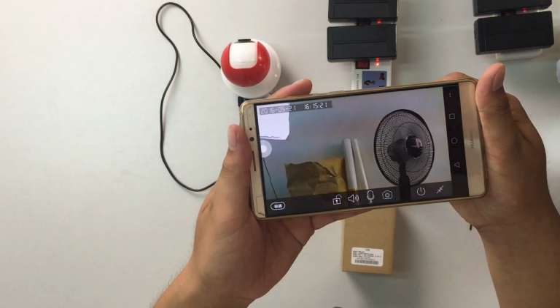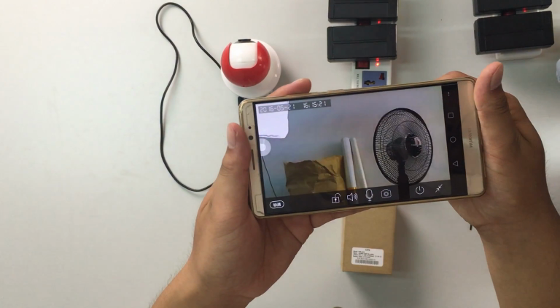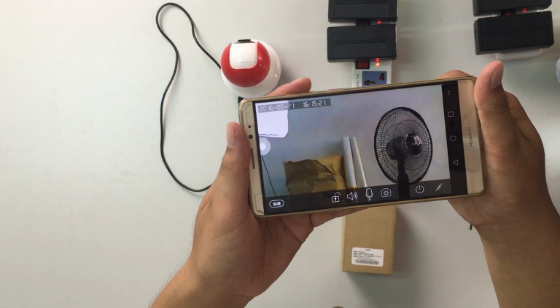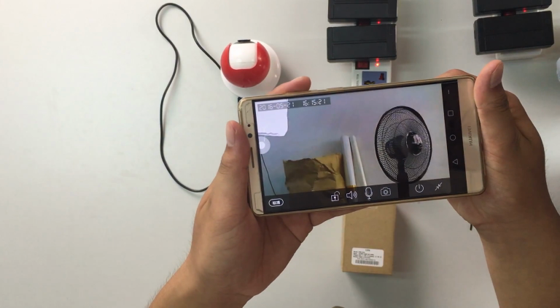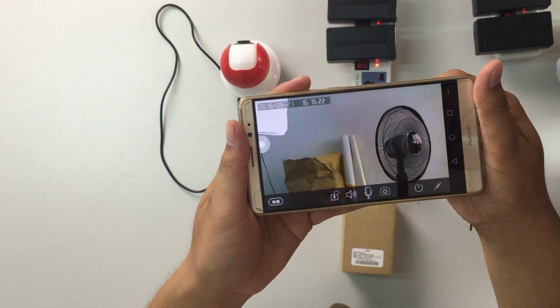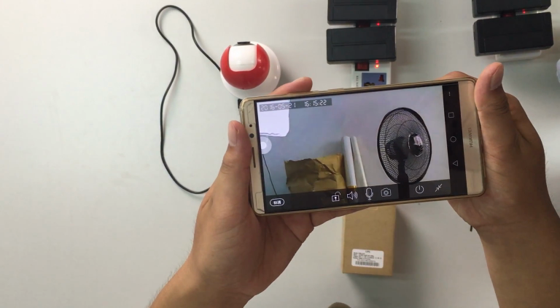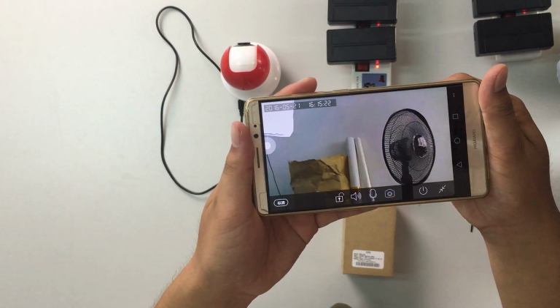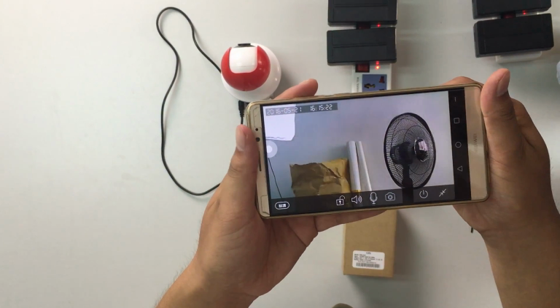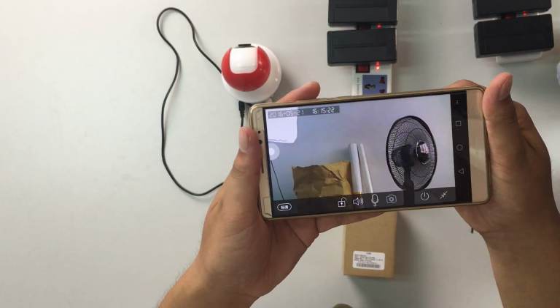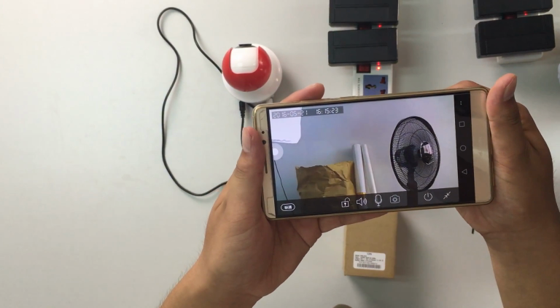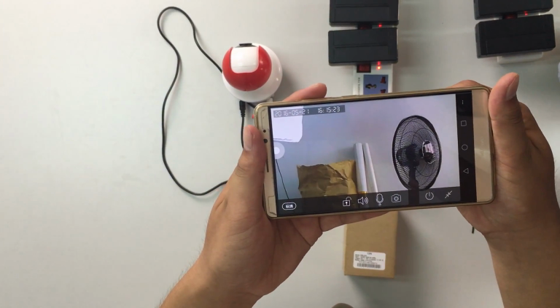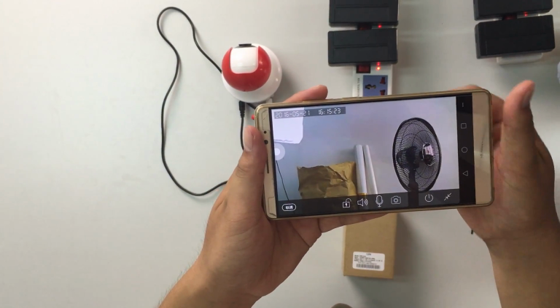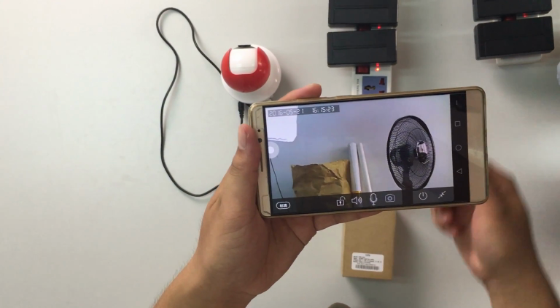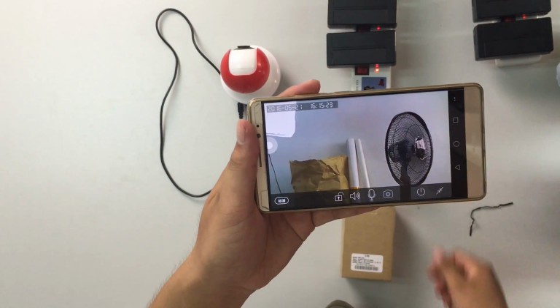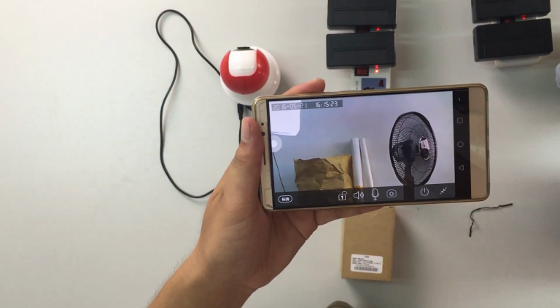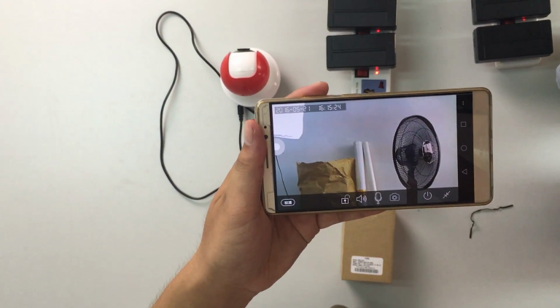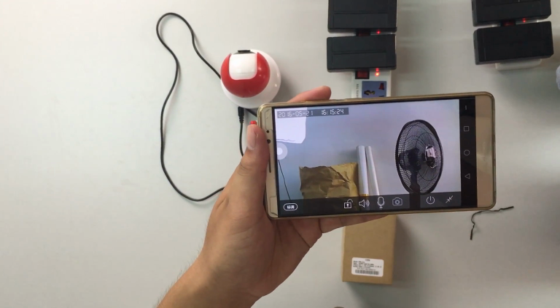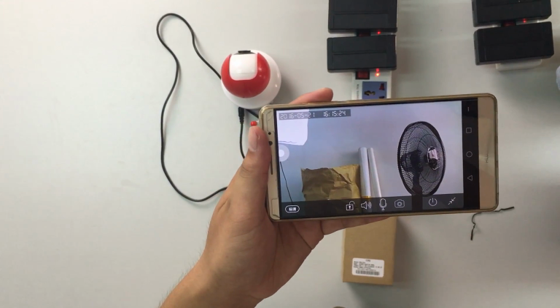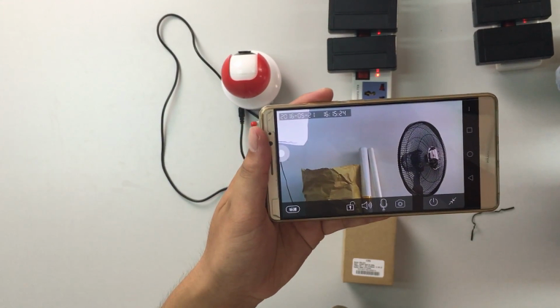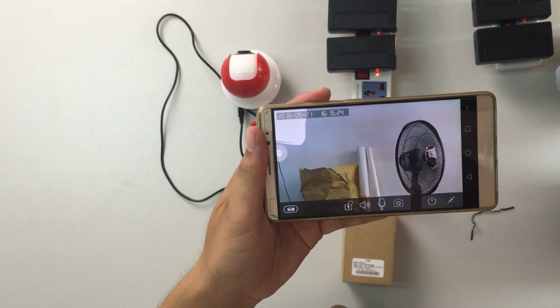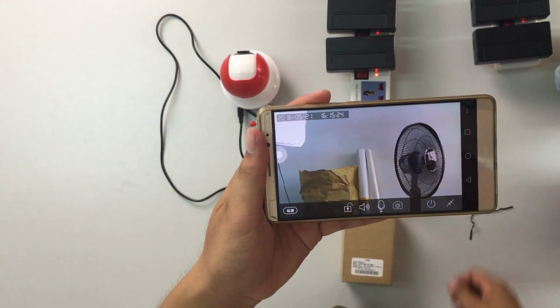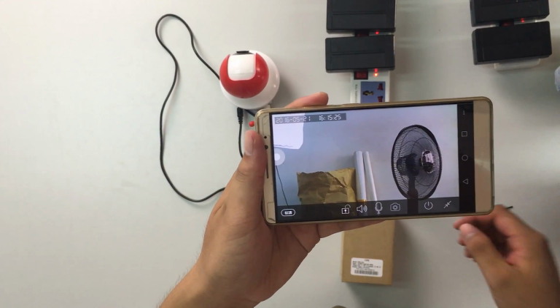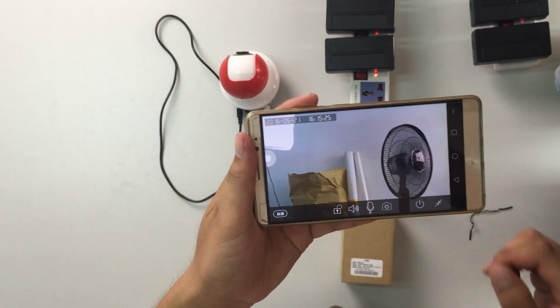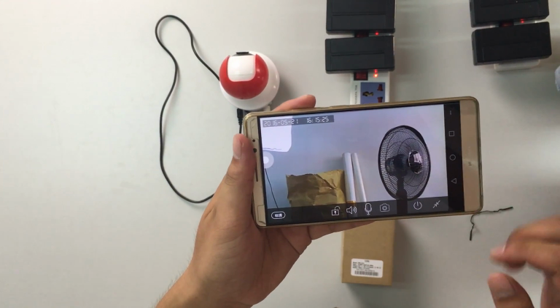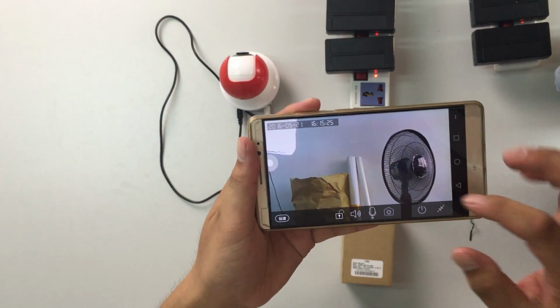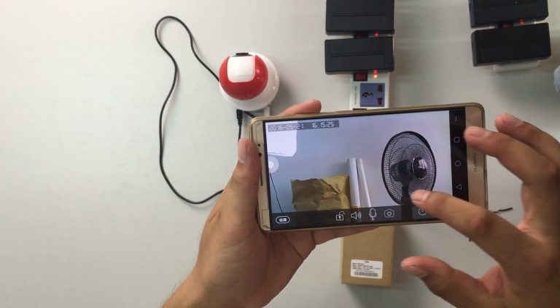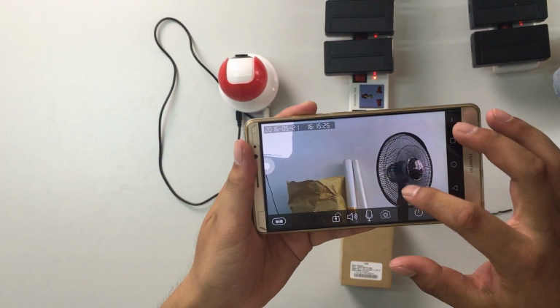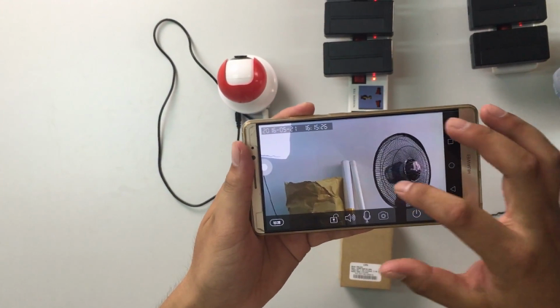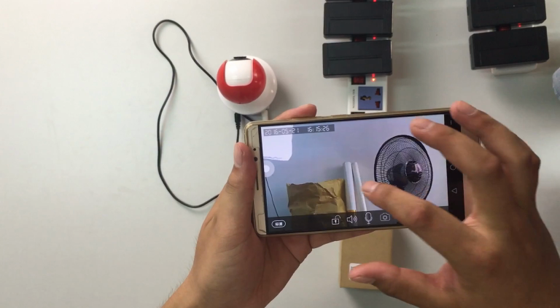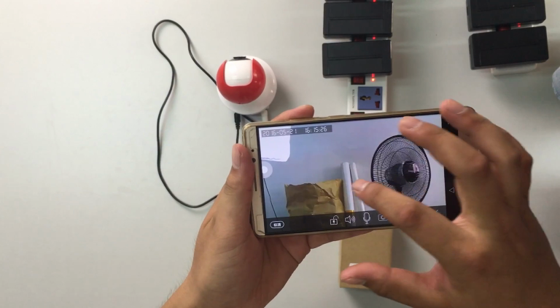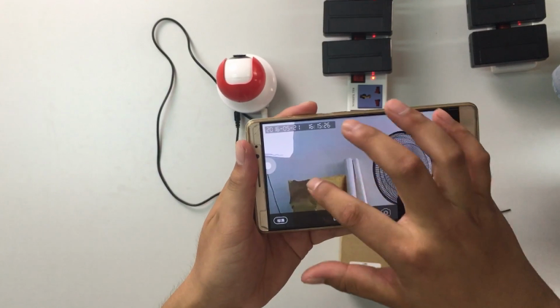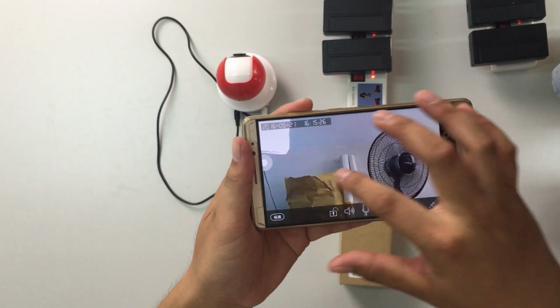Okay, it connected. We can see it works normally.